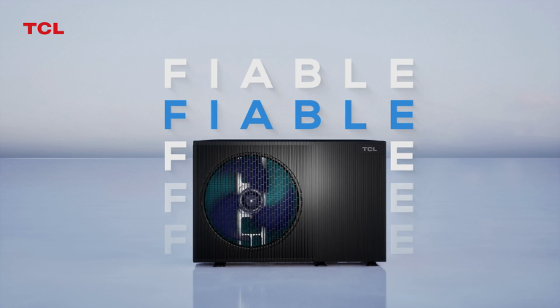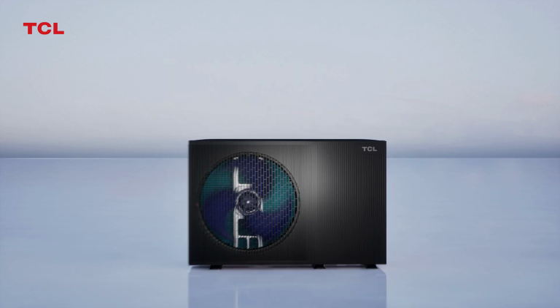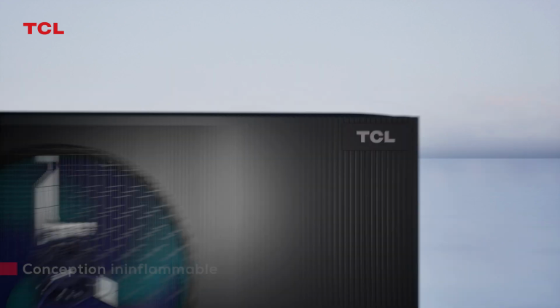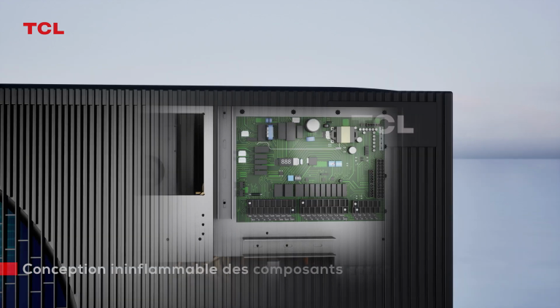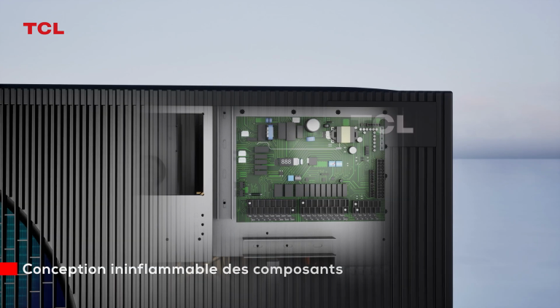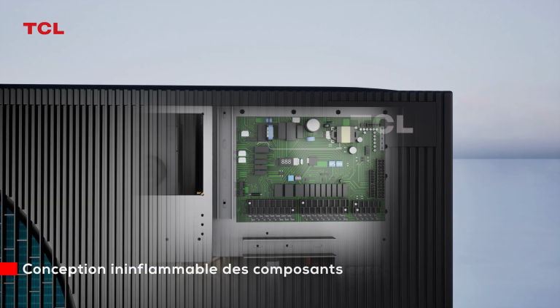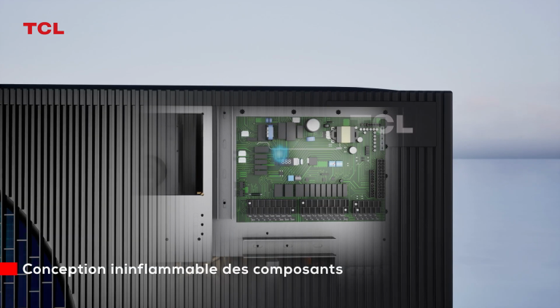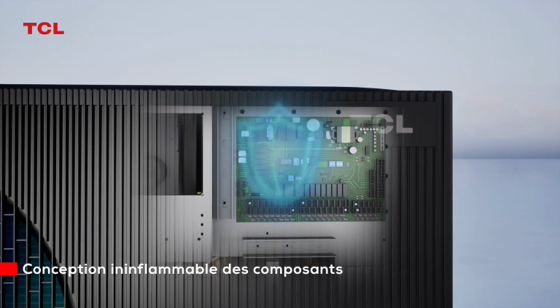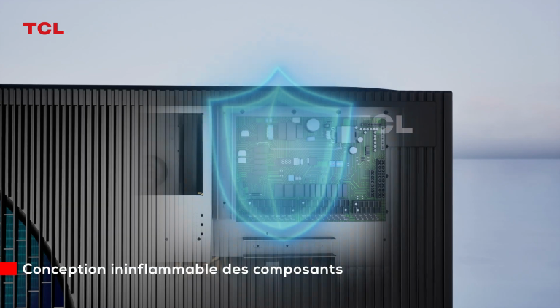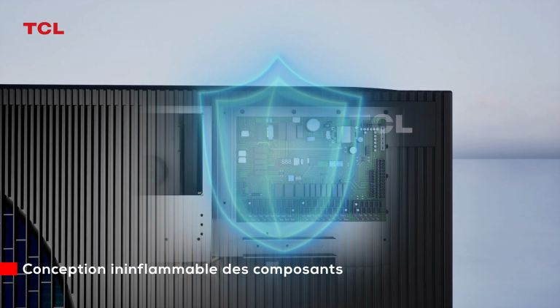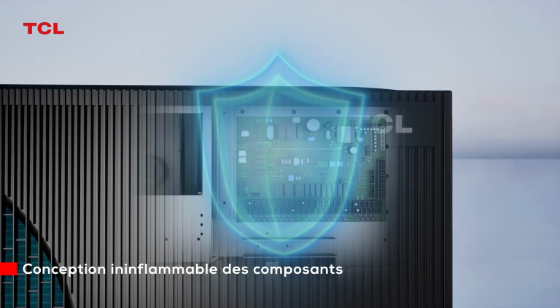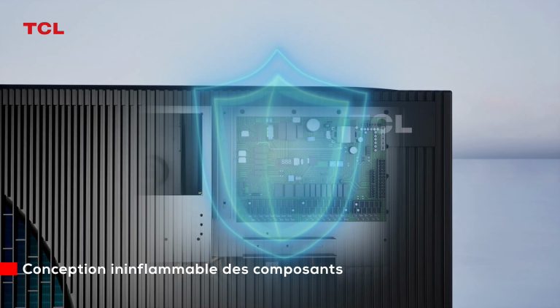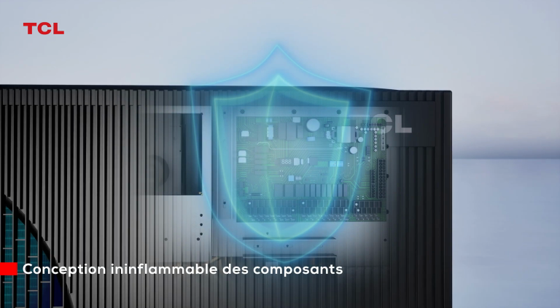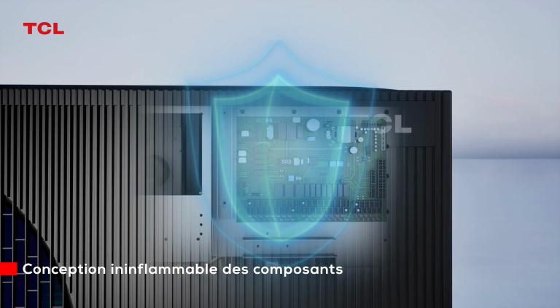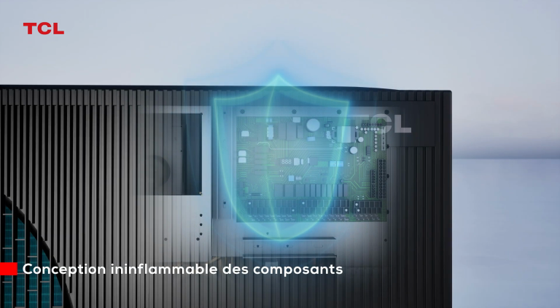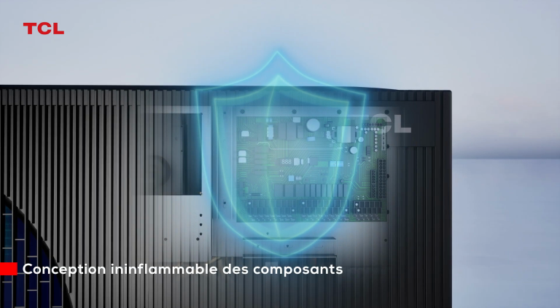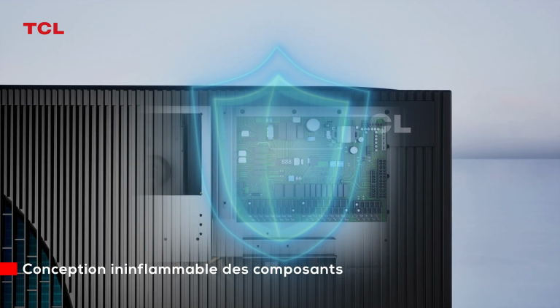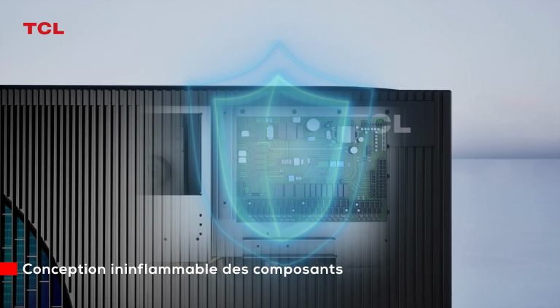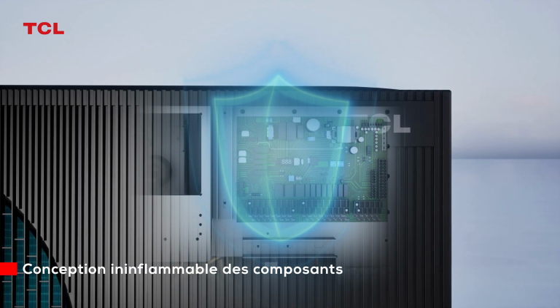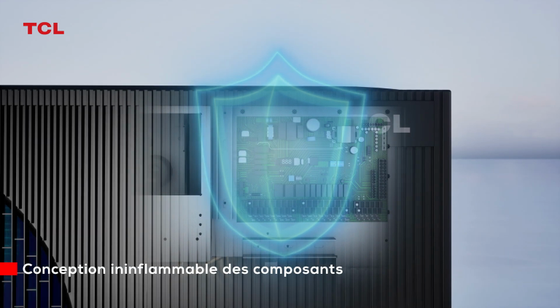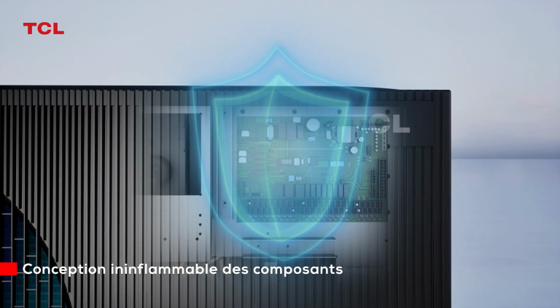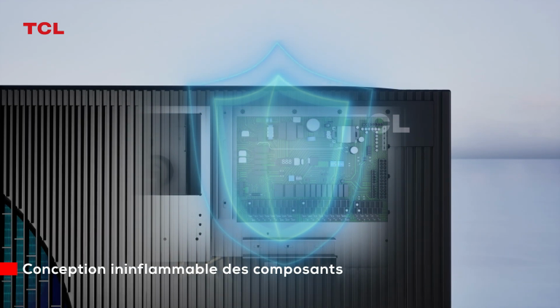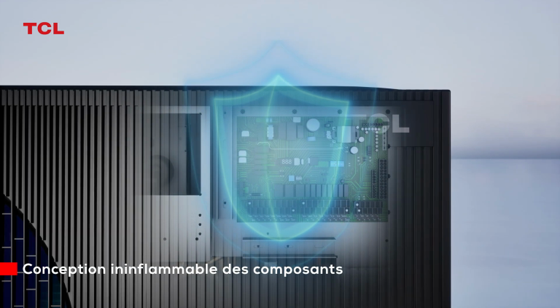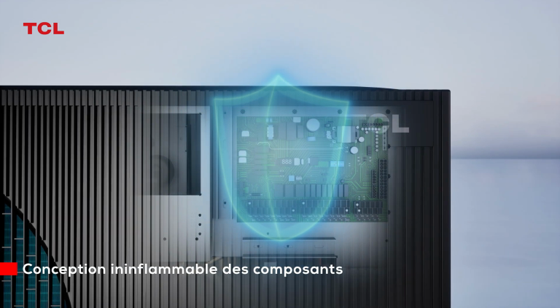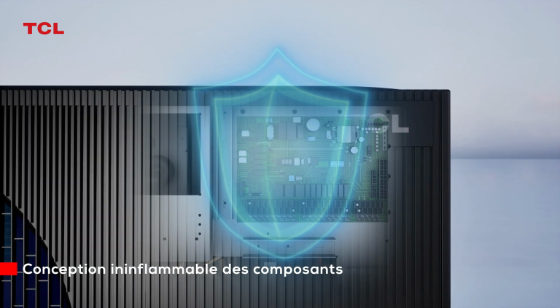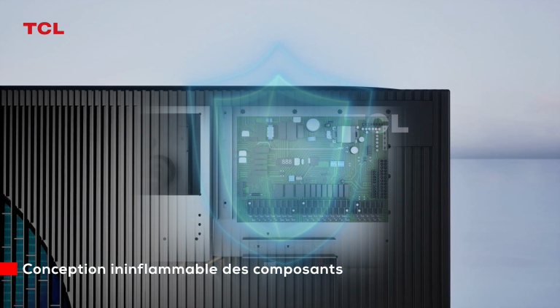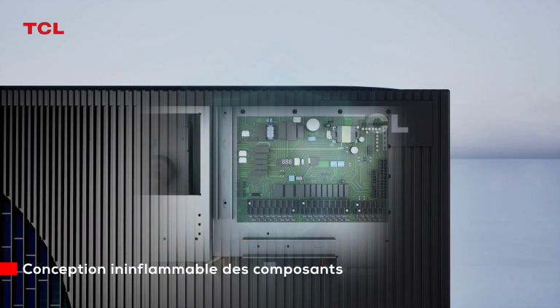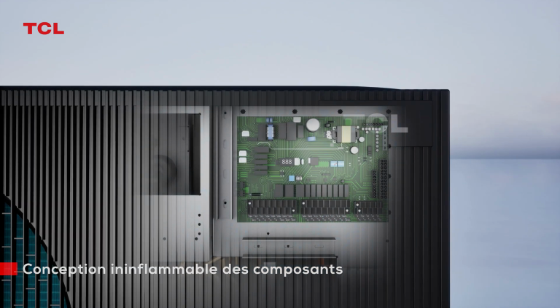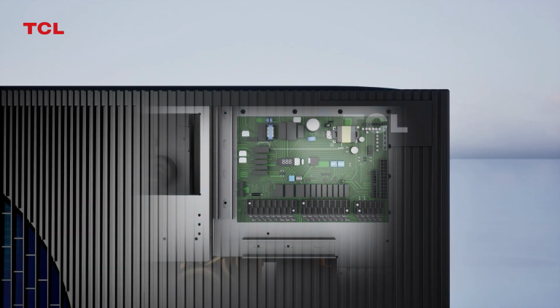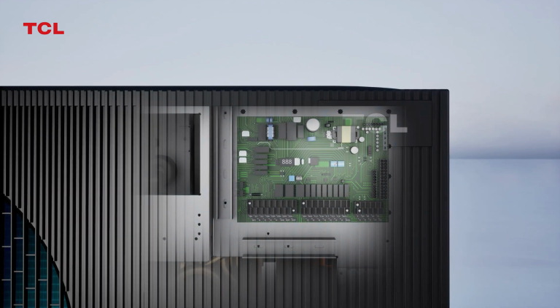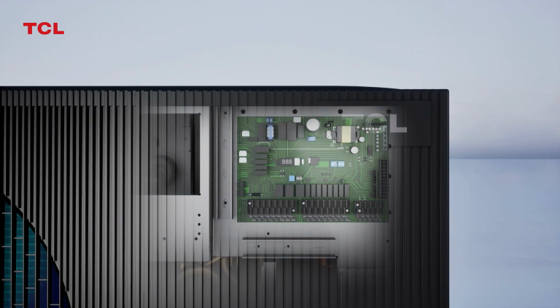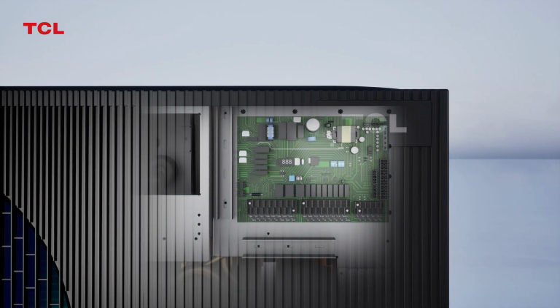Precision components explosion-proof design, ensuring reliable operation of the heat pump.